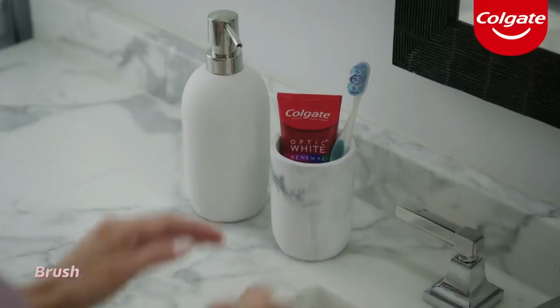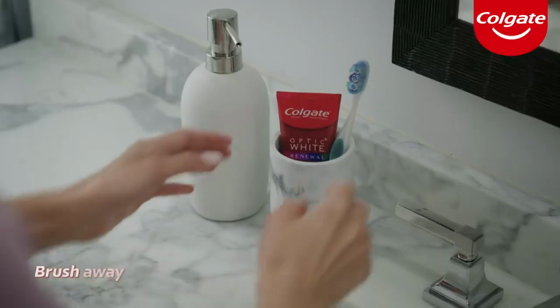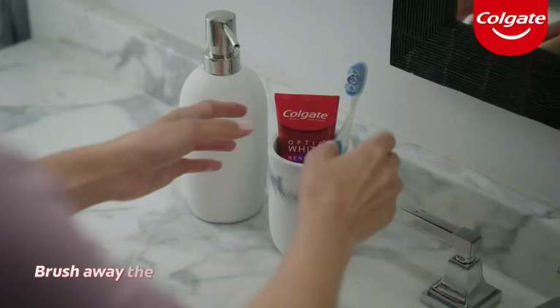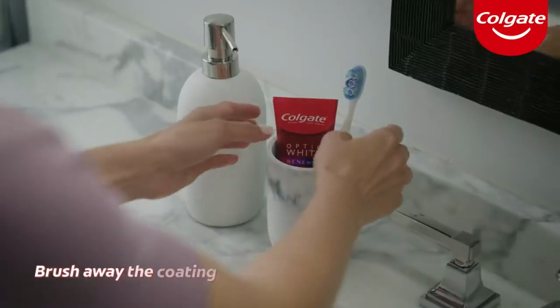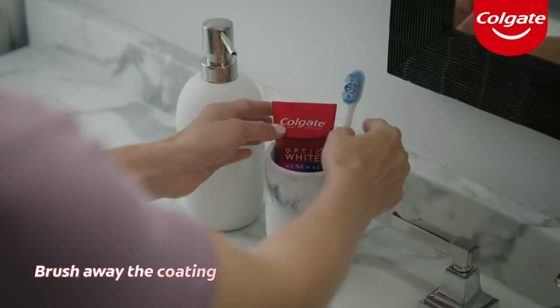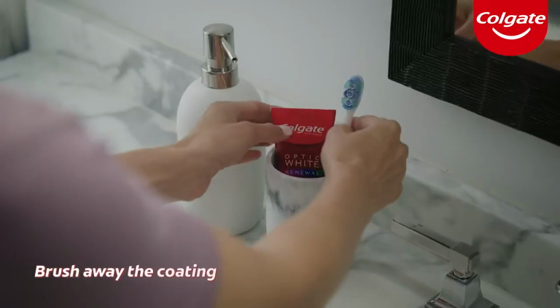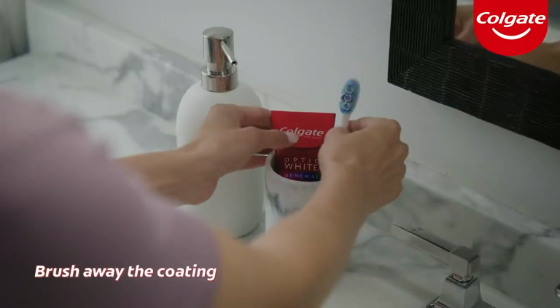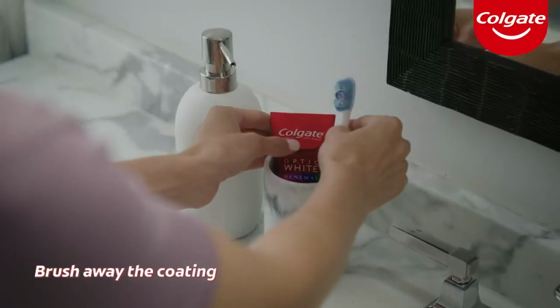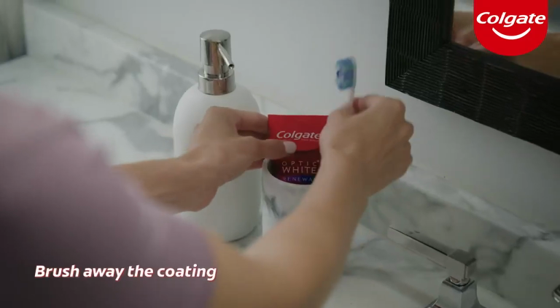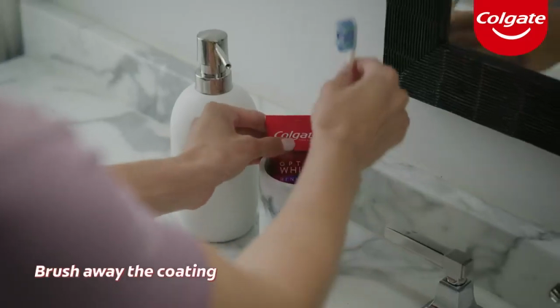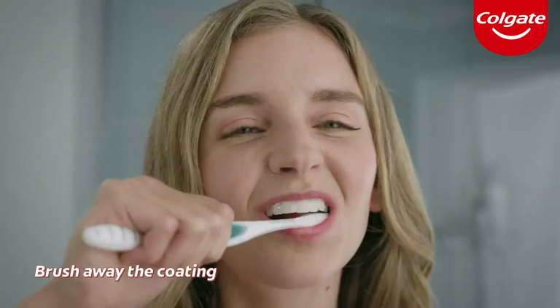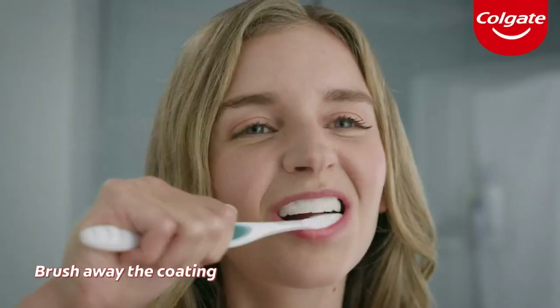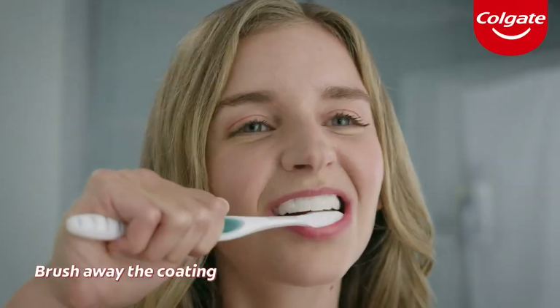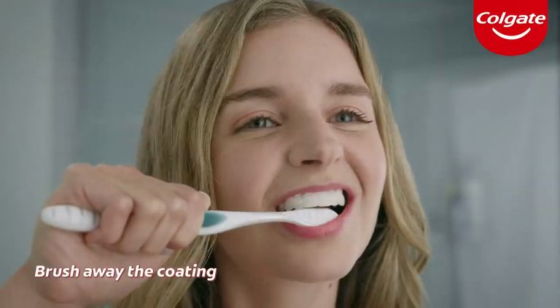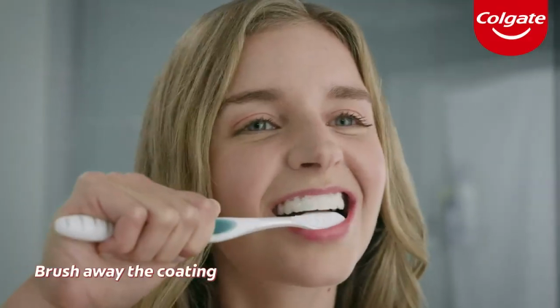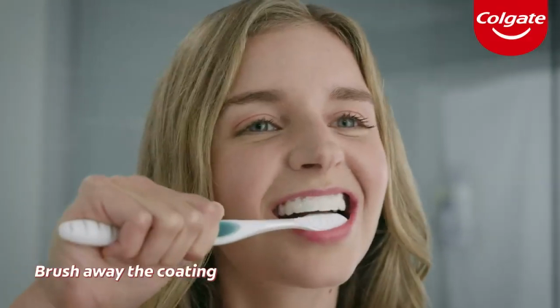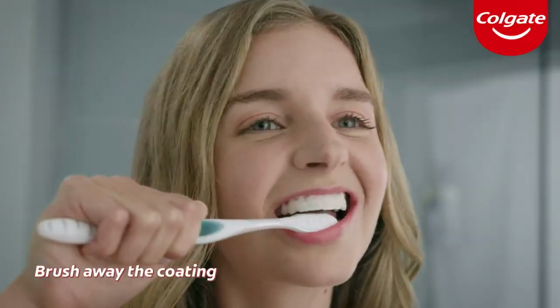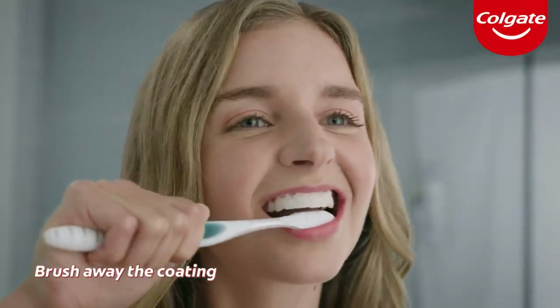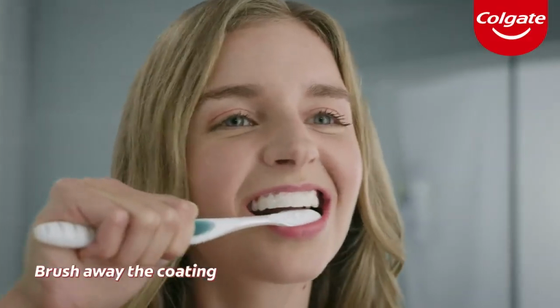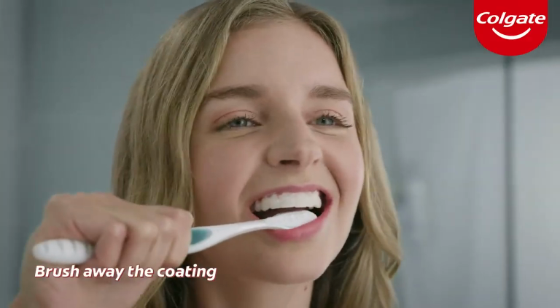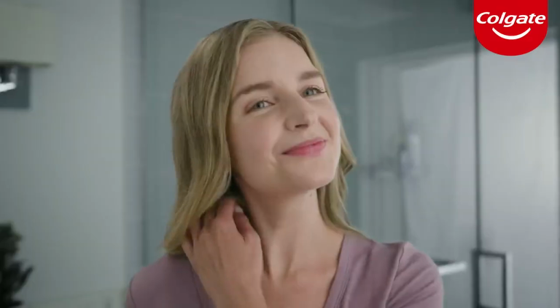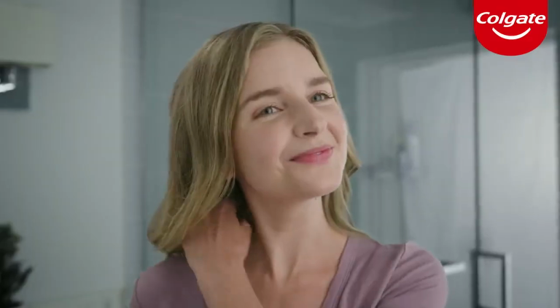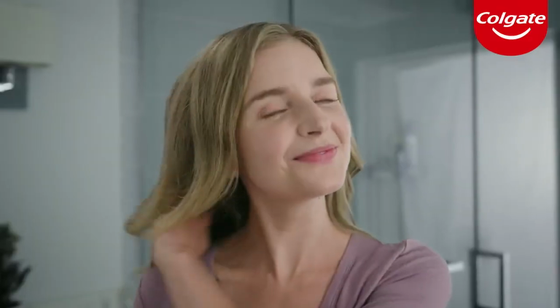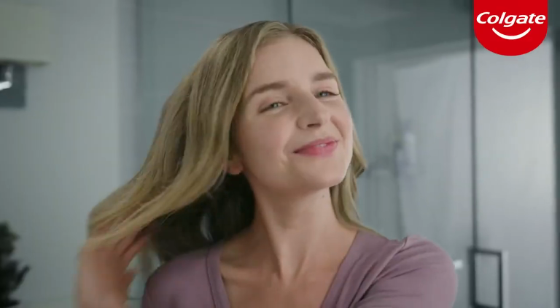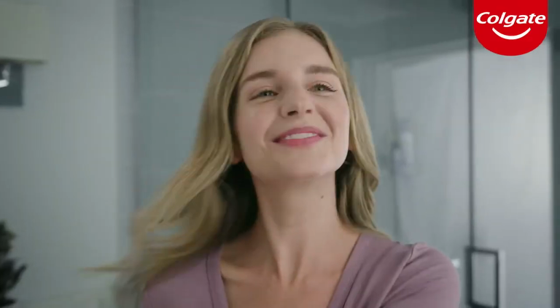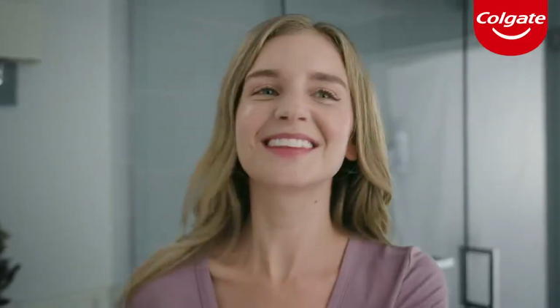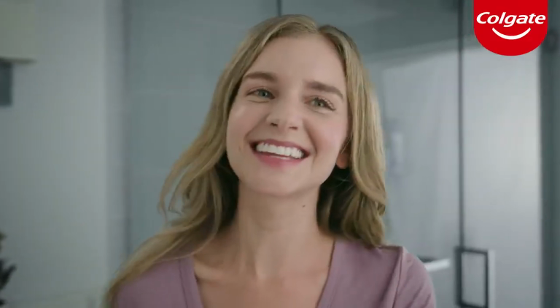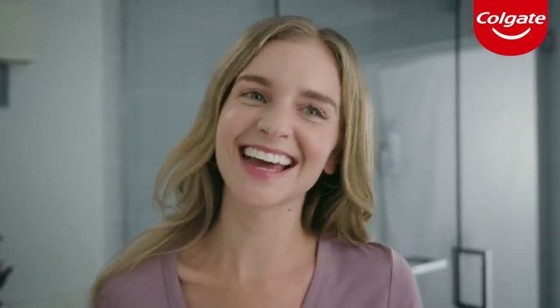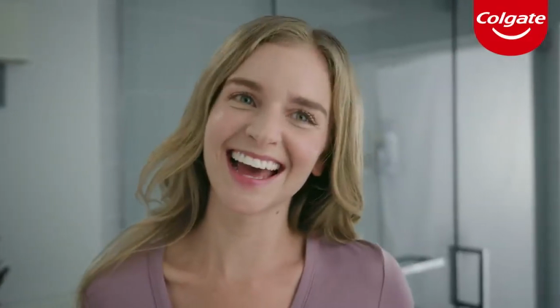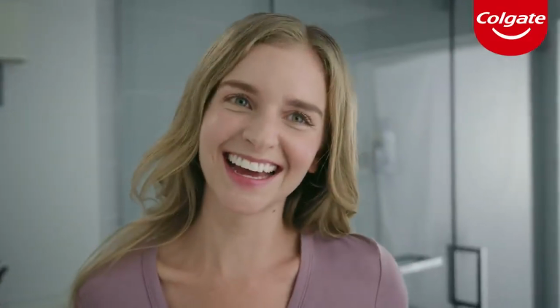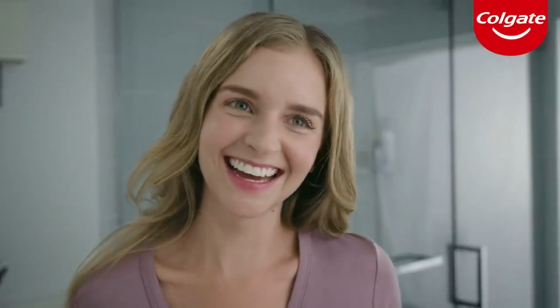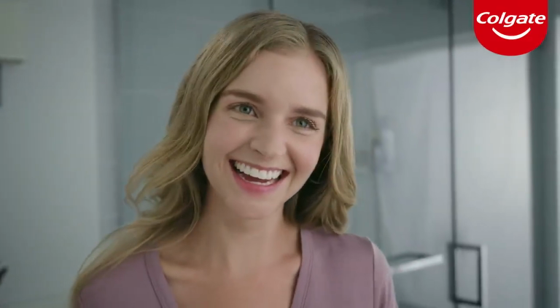In the morning, brush your teeth like normal to brush away the coating and reveal a brighter, whiter smile.